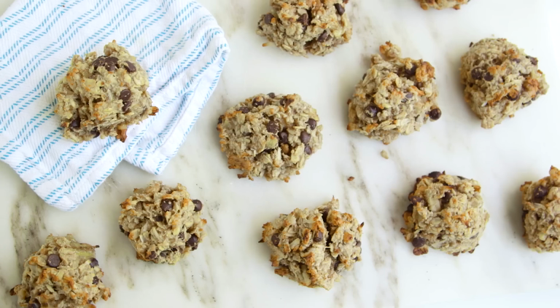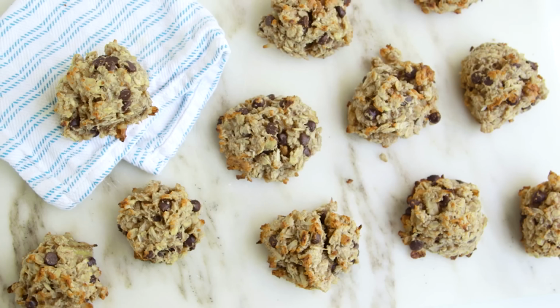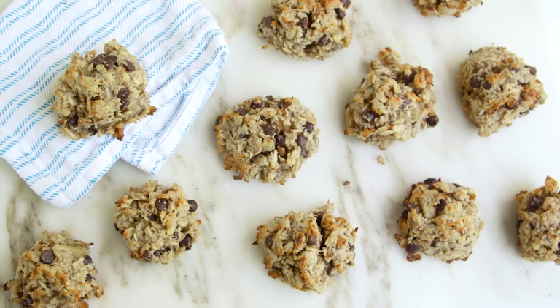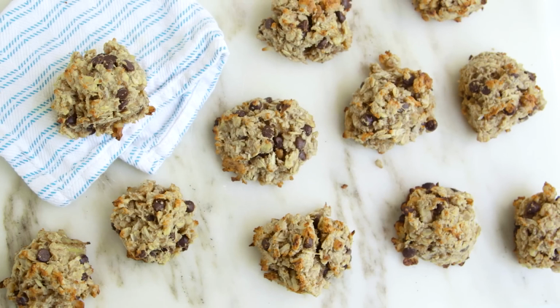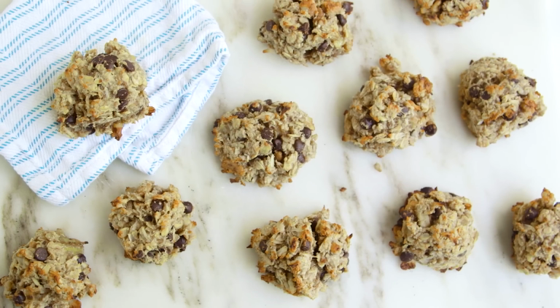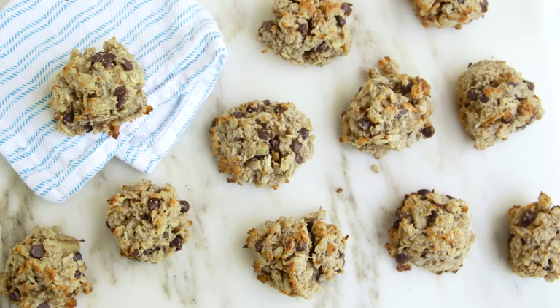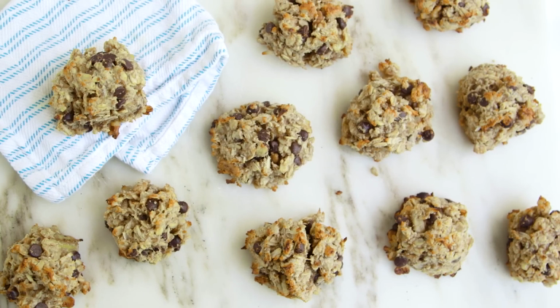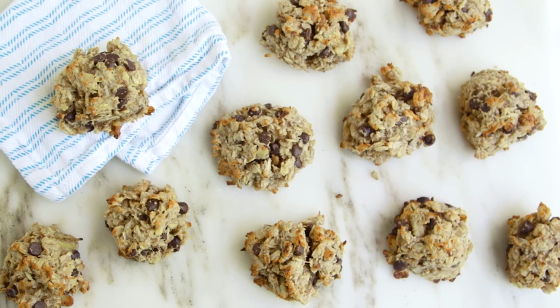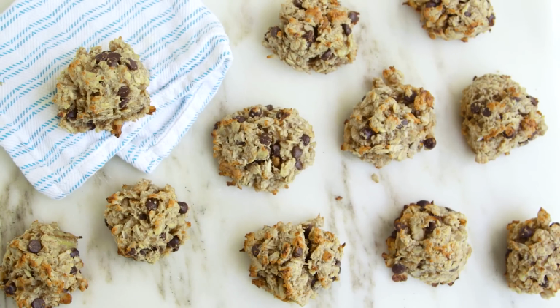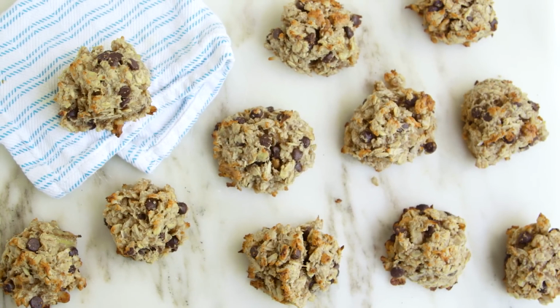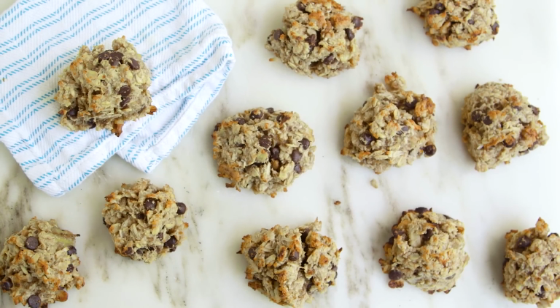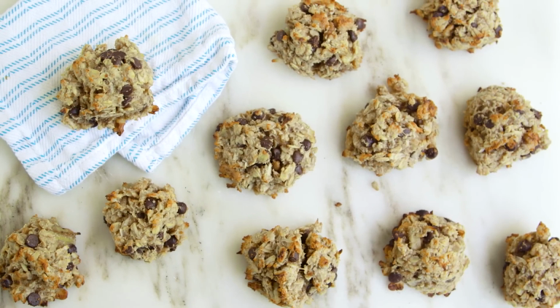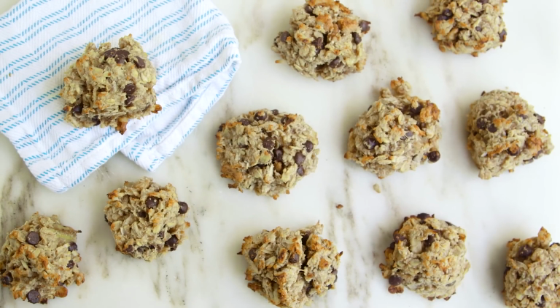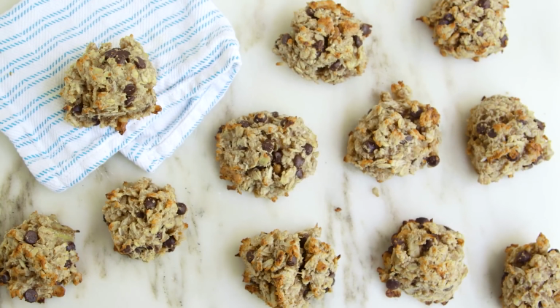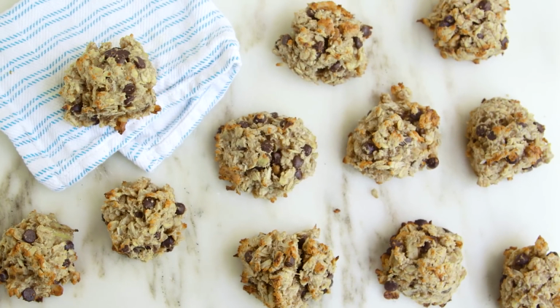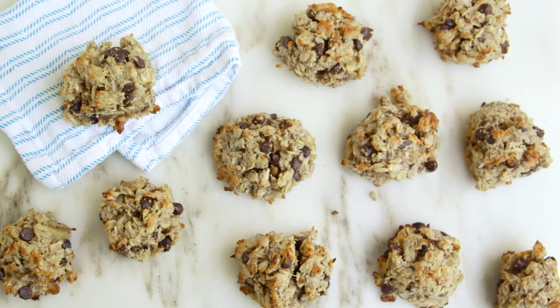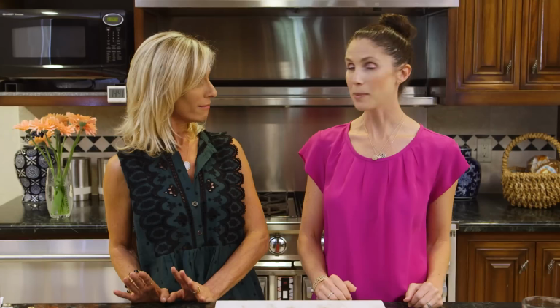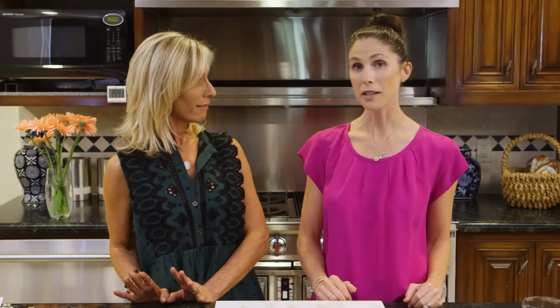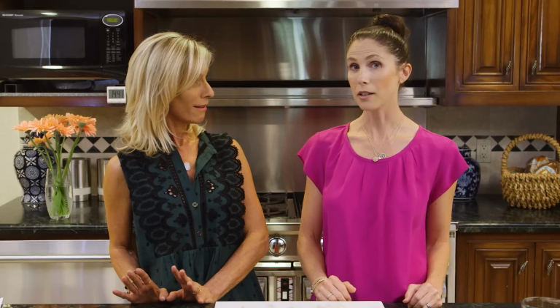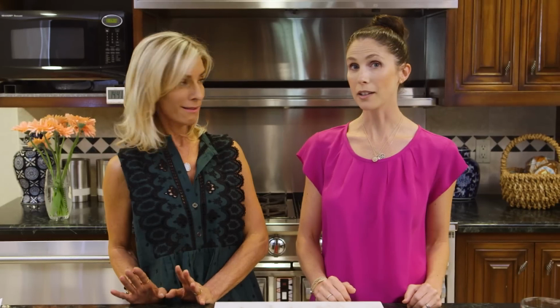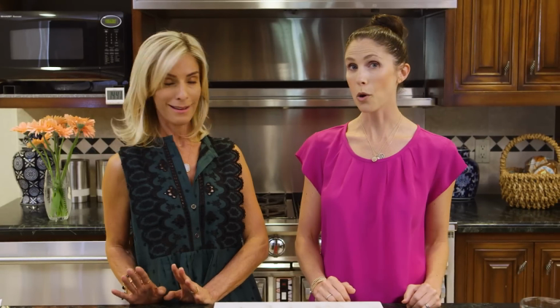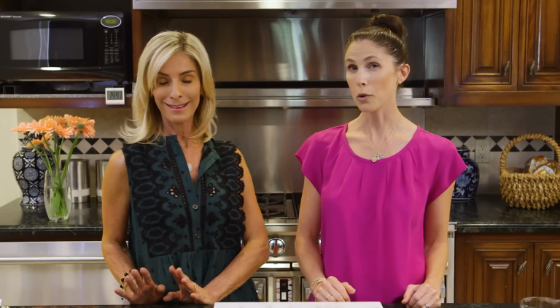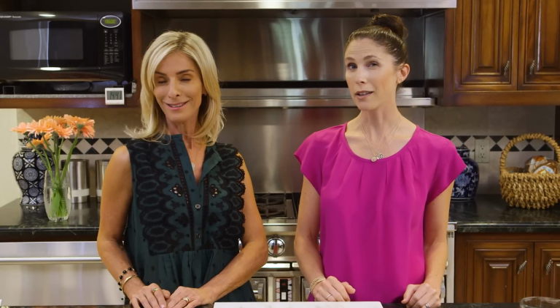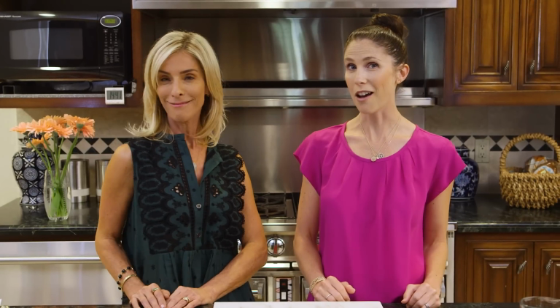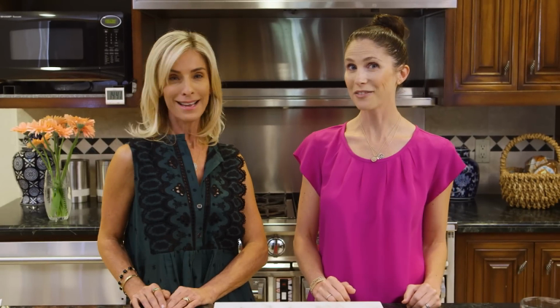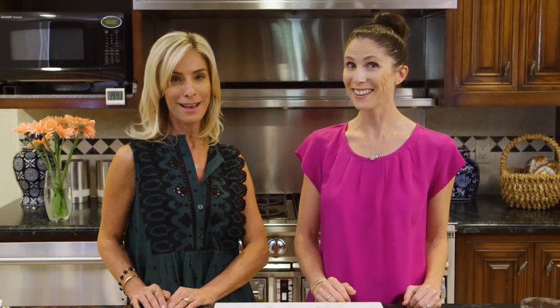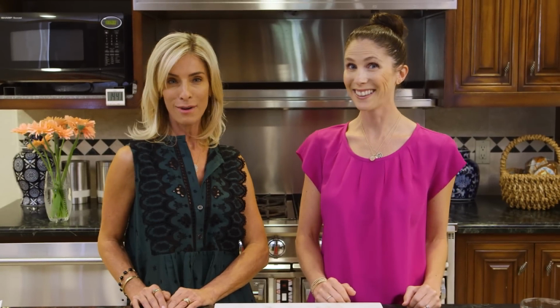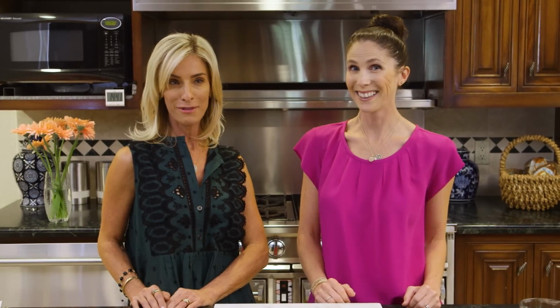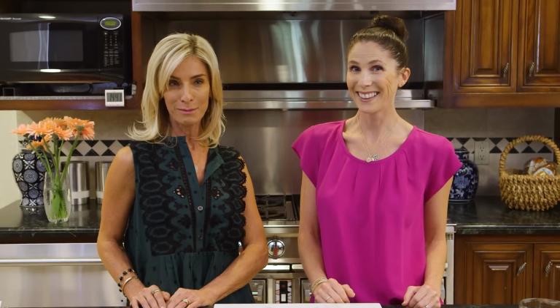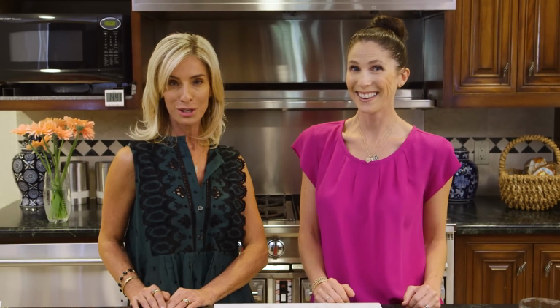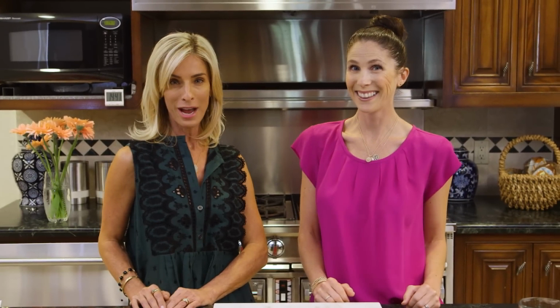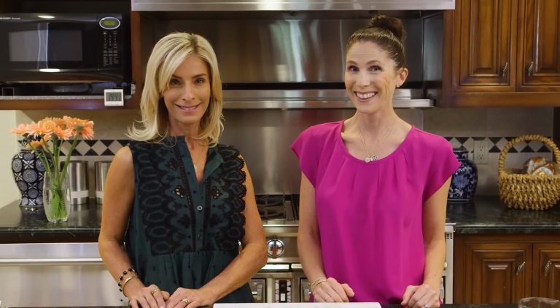It's a naturally sweetened chocolate chip cookie, which my kids are going to totally love. I can't wait for them to try it.